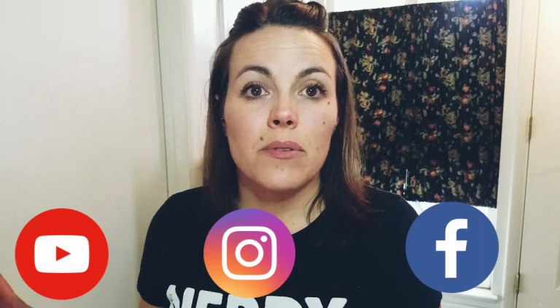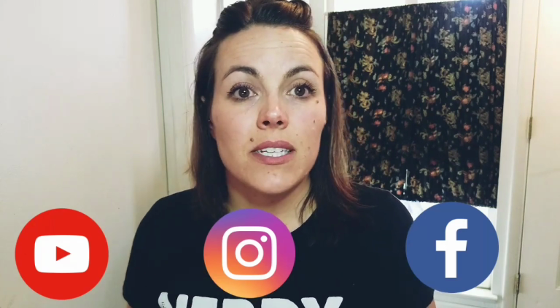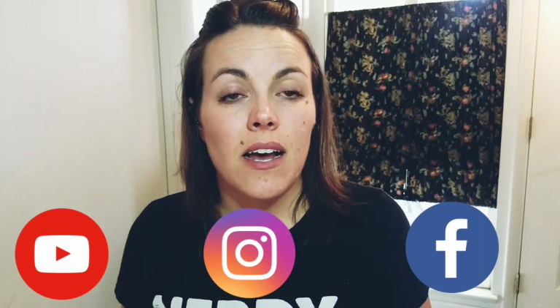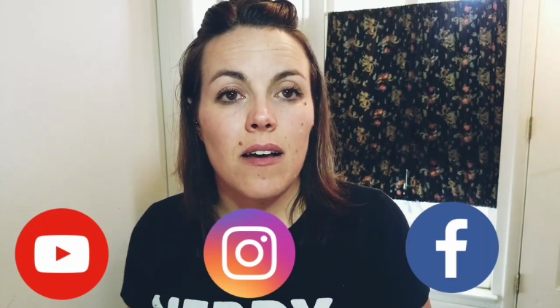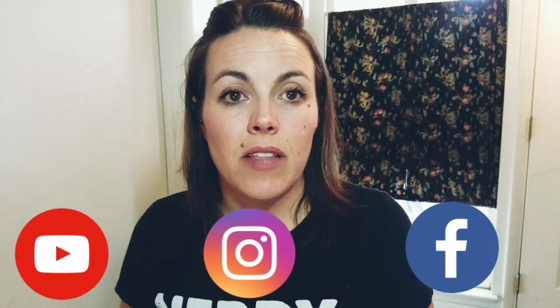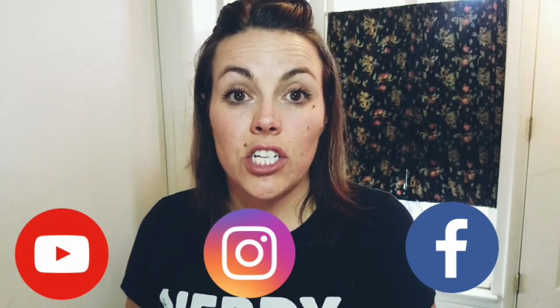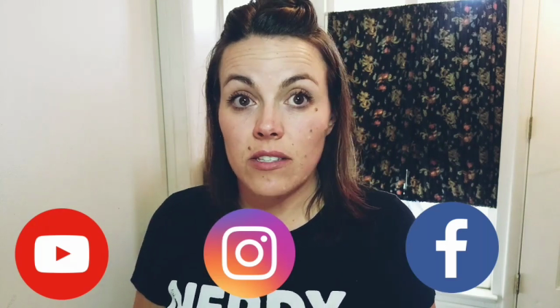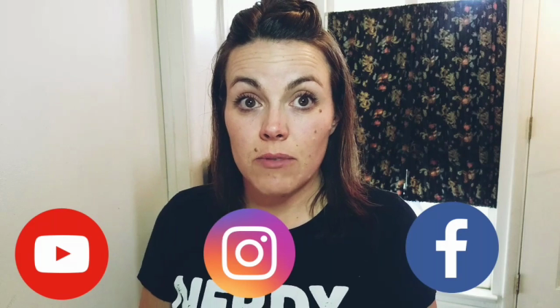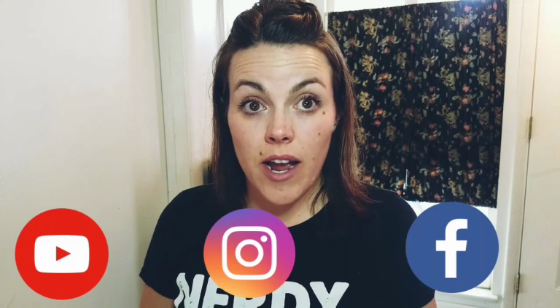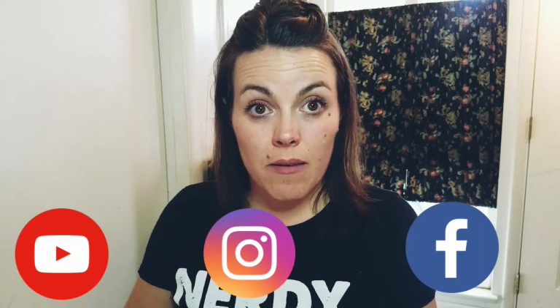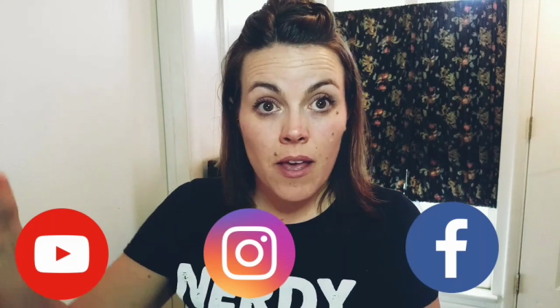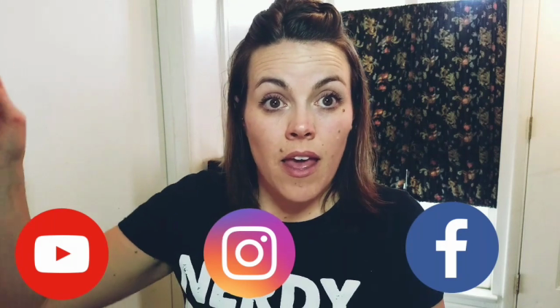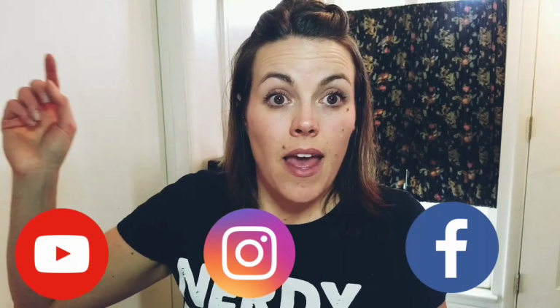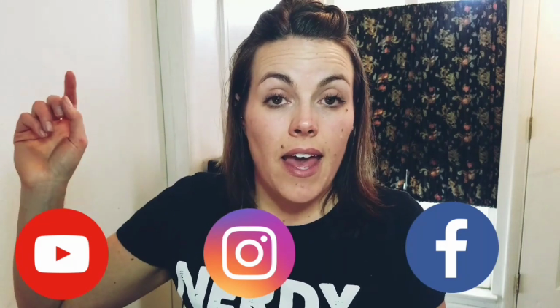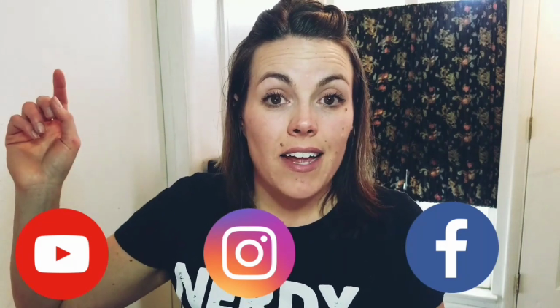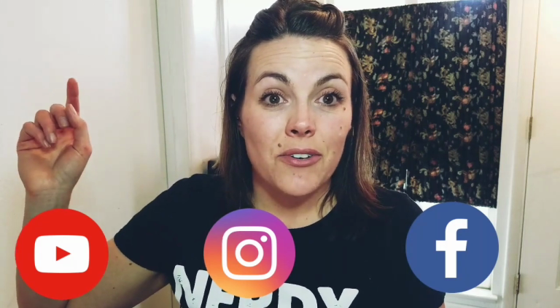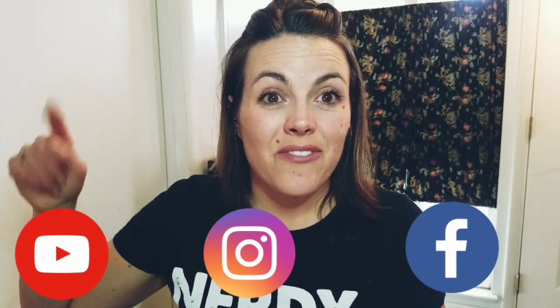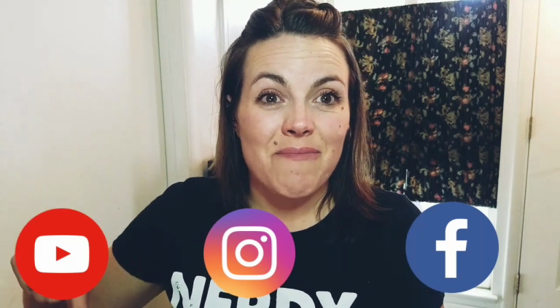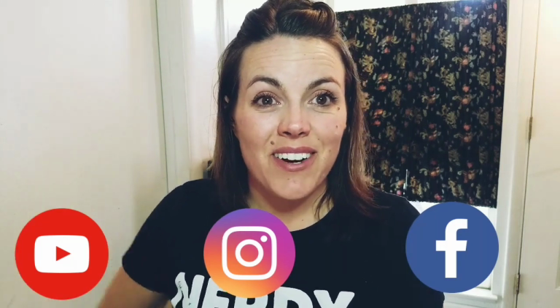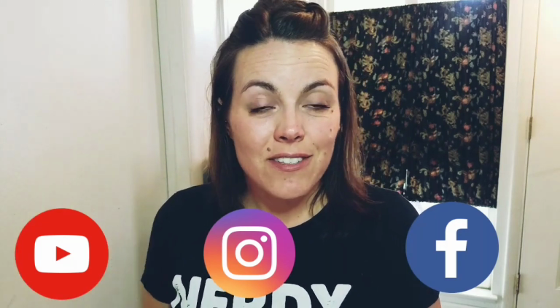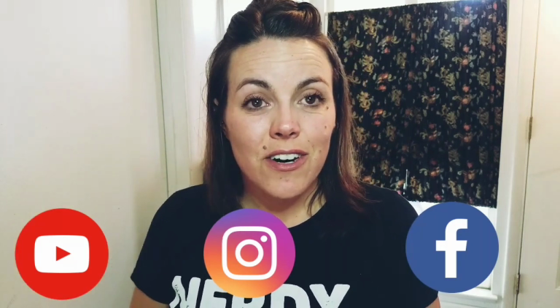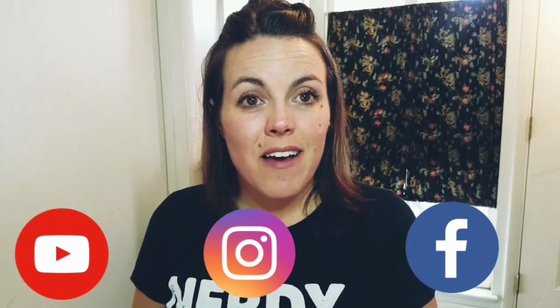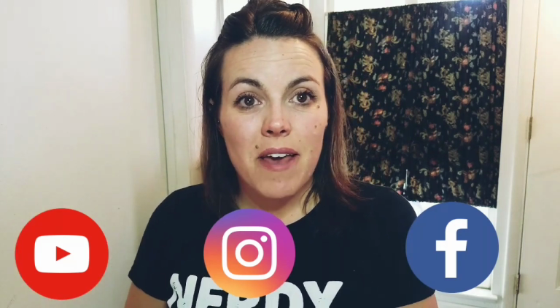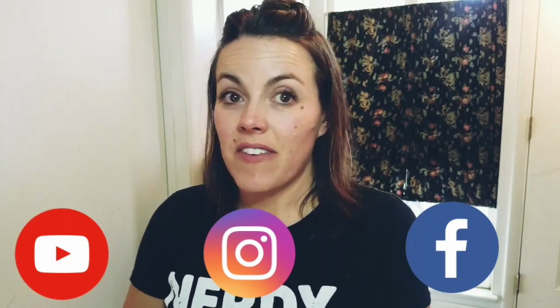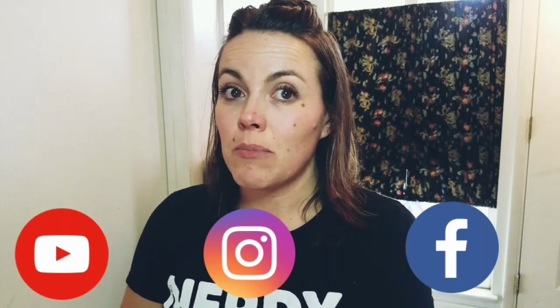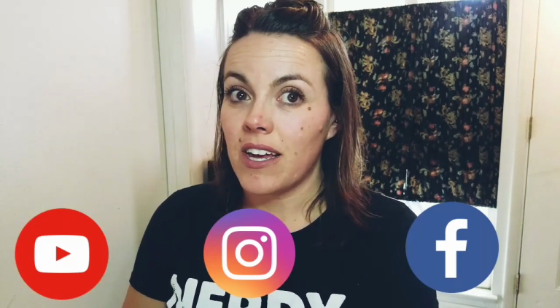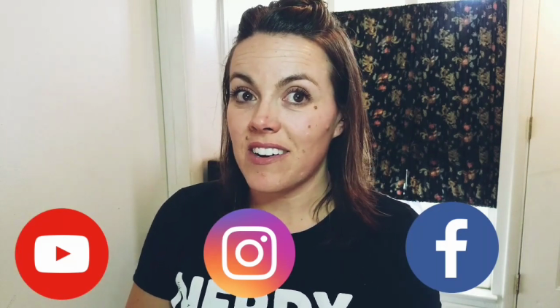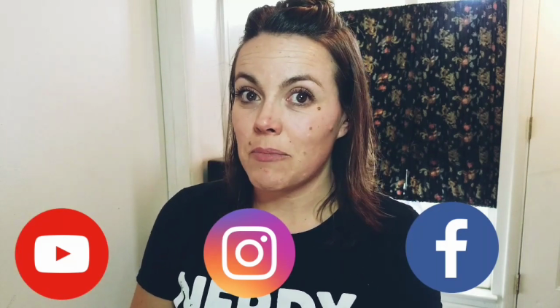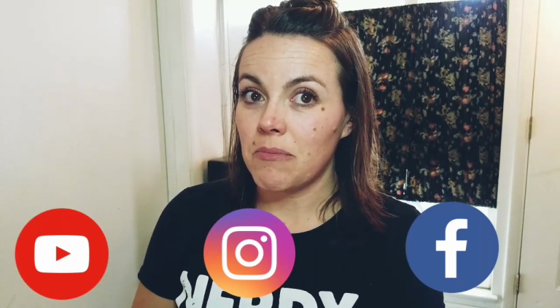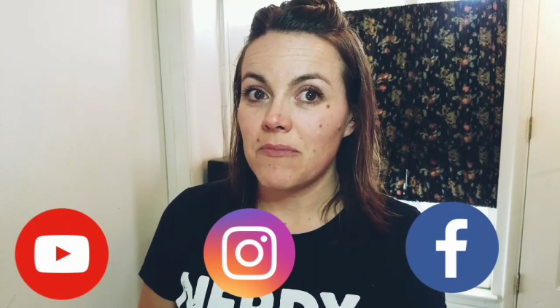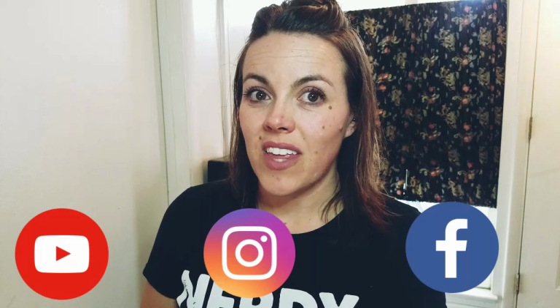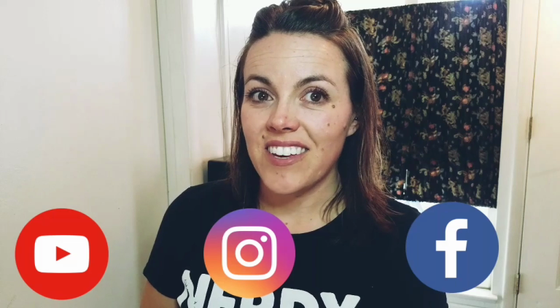Please like, share, and subscribe. You can find me on Instagram and Facebook at Erin's Beauty Bloom. Thank you.